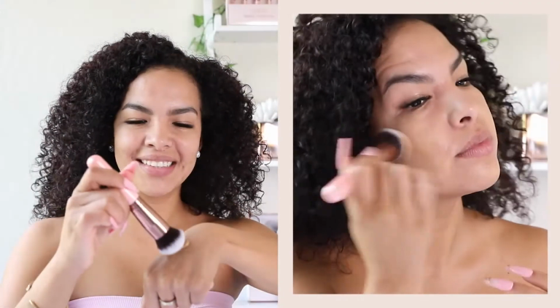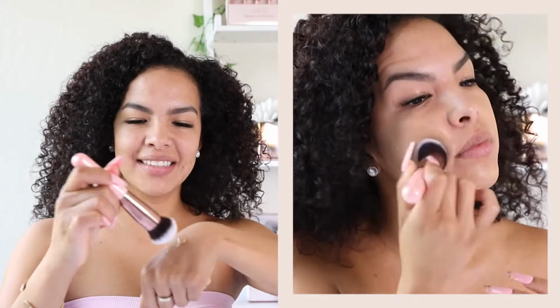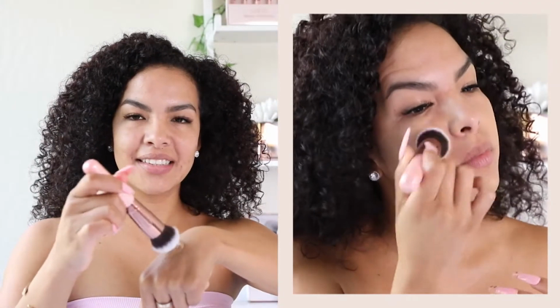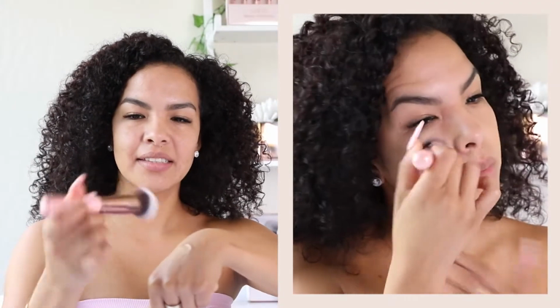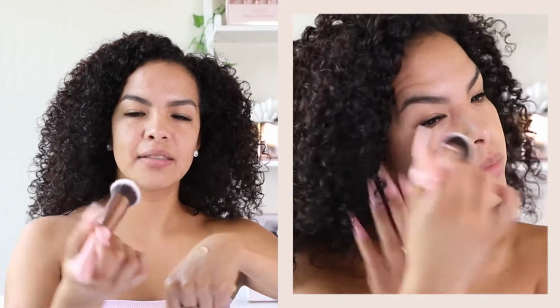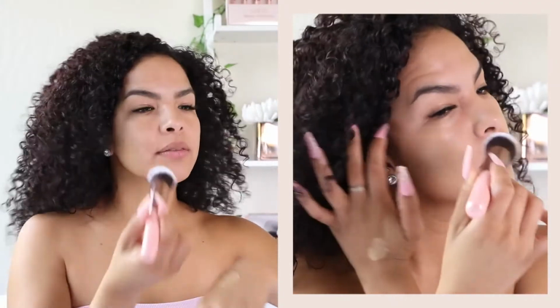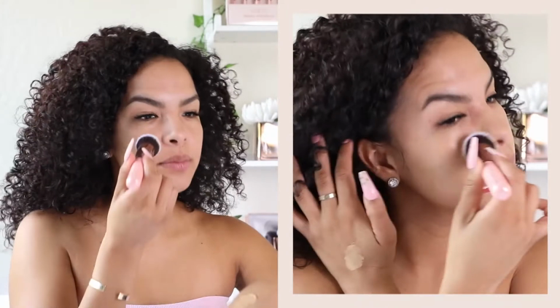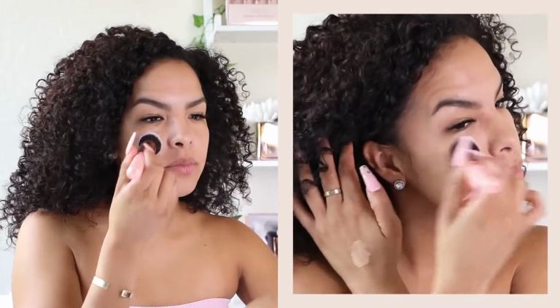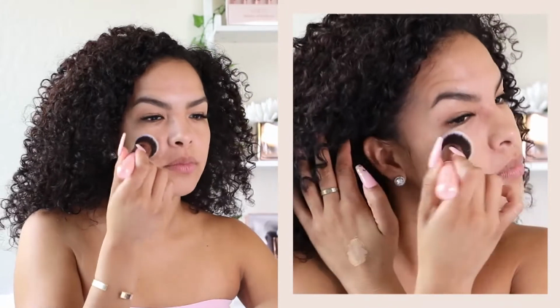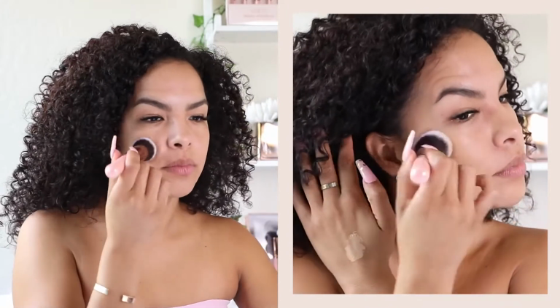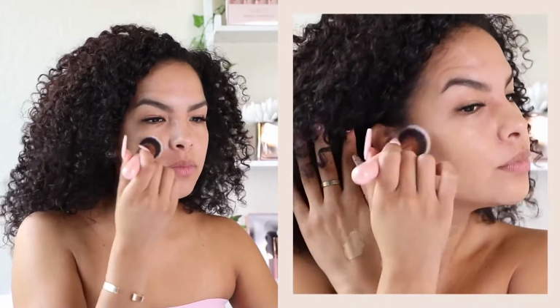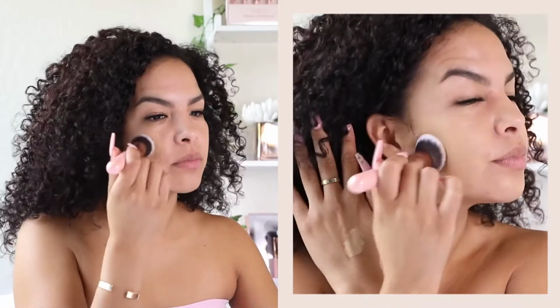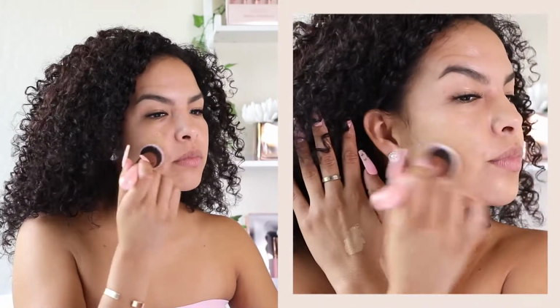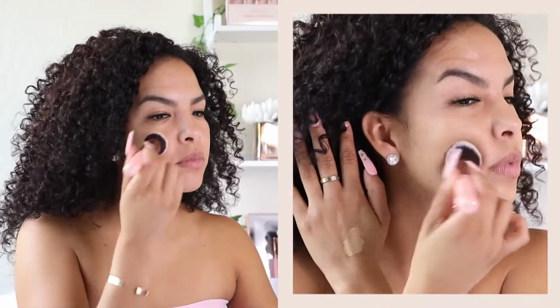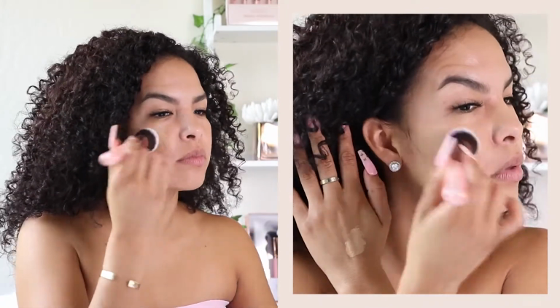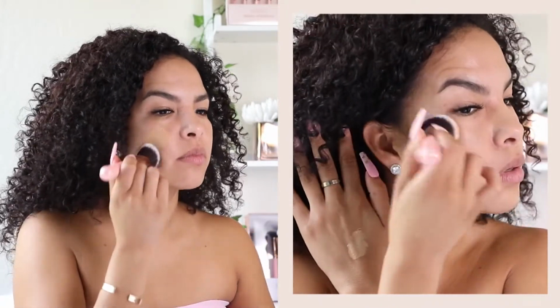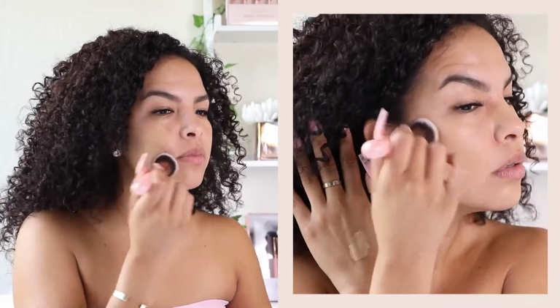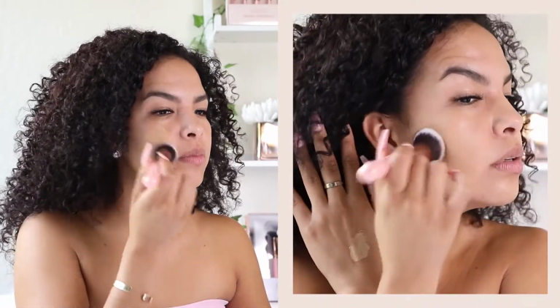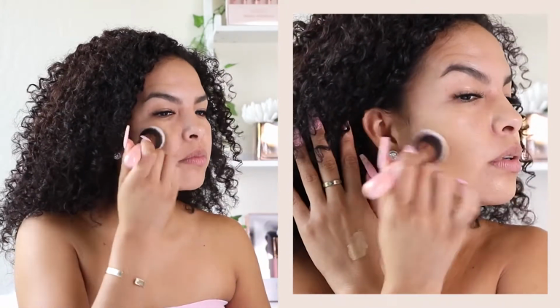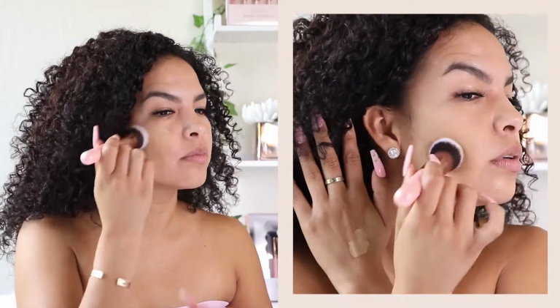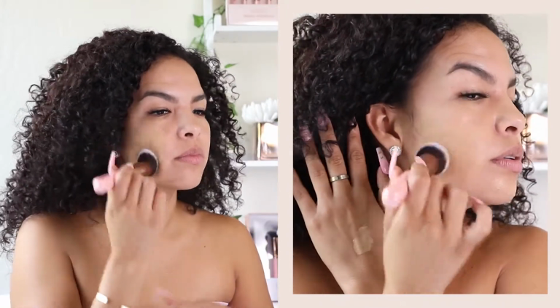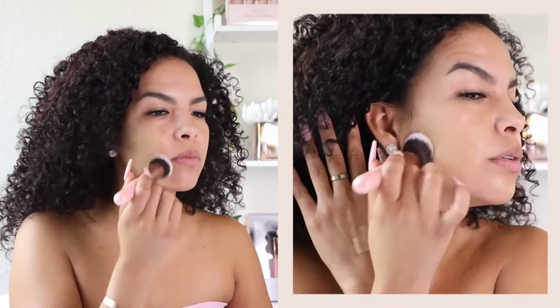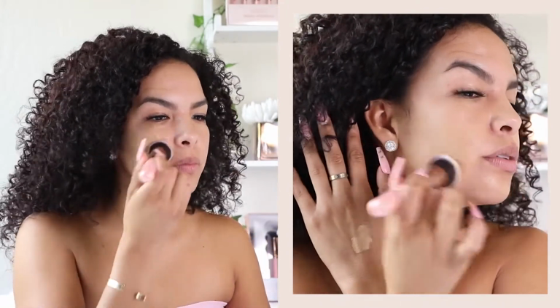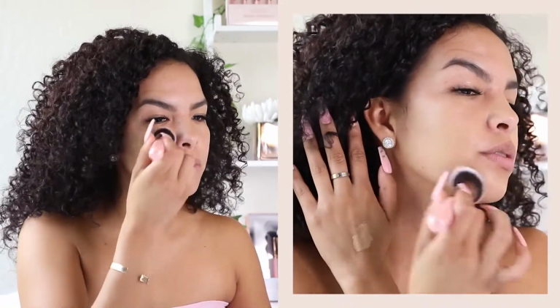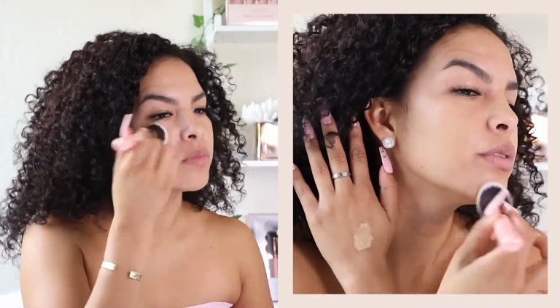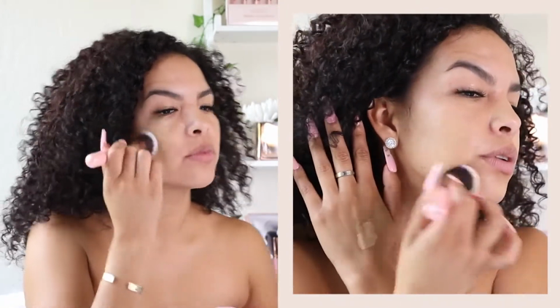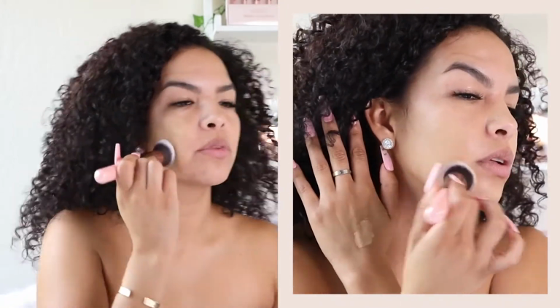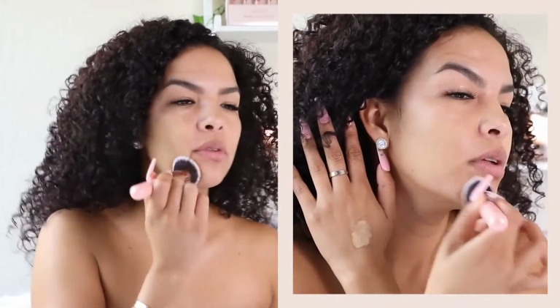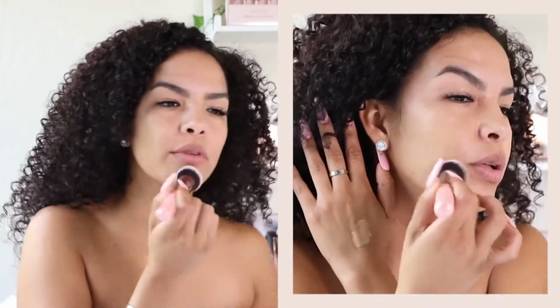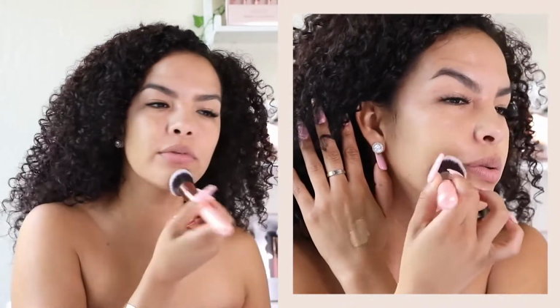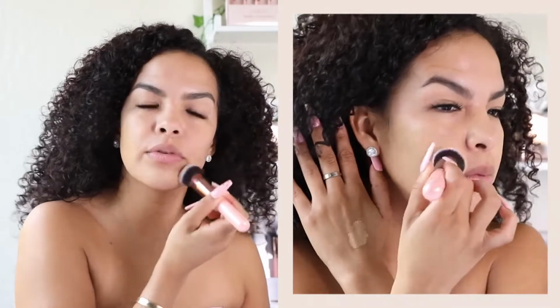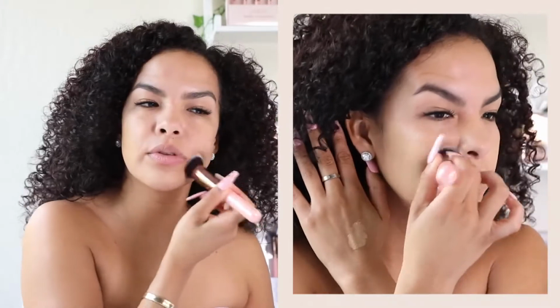Next, I use our Rose Gold 532 brush to seamlessly stipple in the foundation to my skin, providing a dewy finish for my foundation.